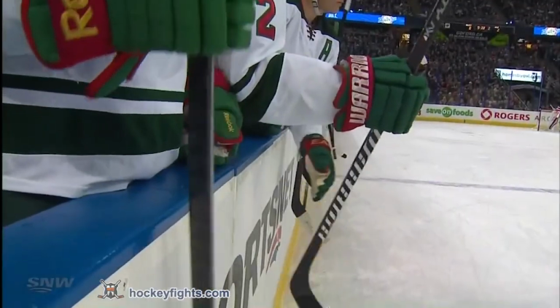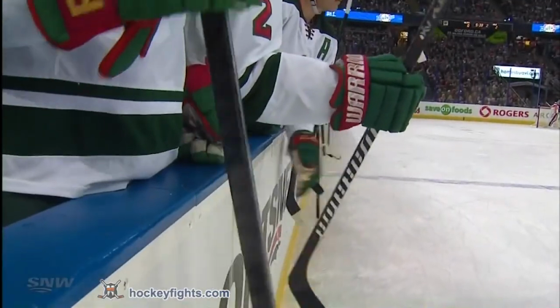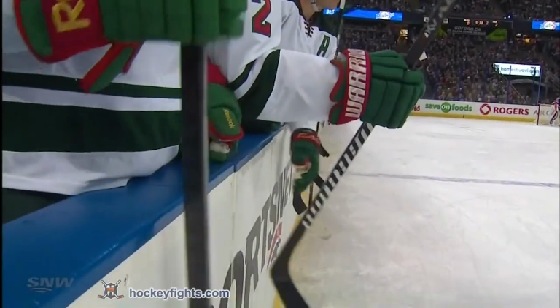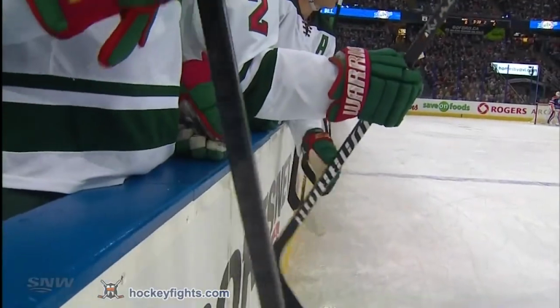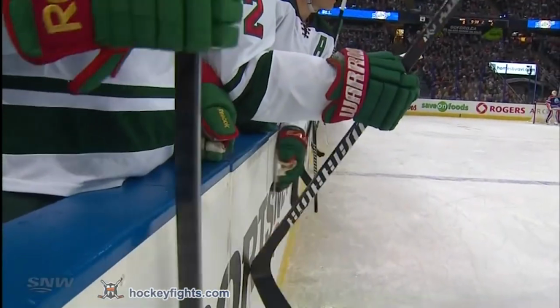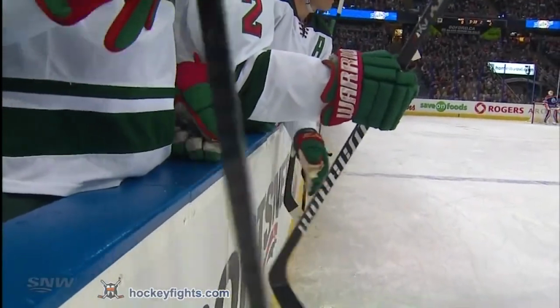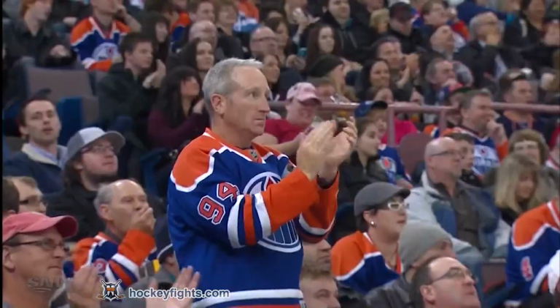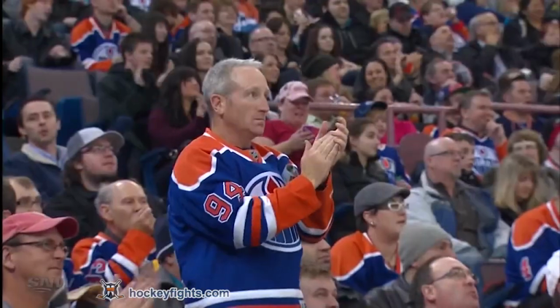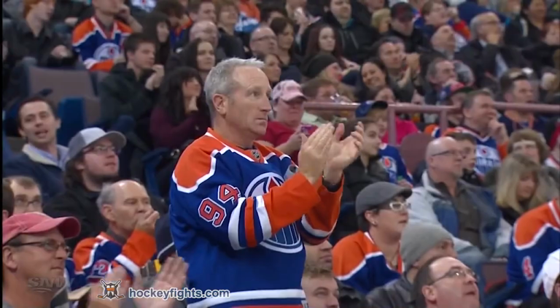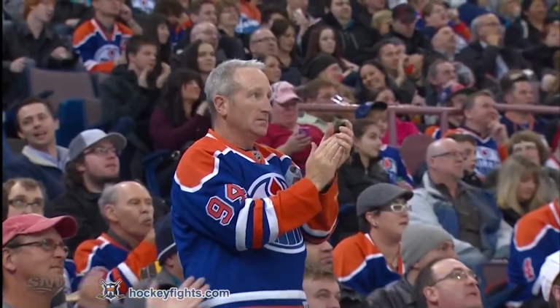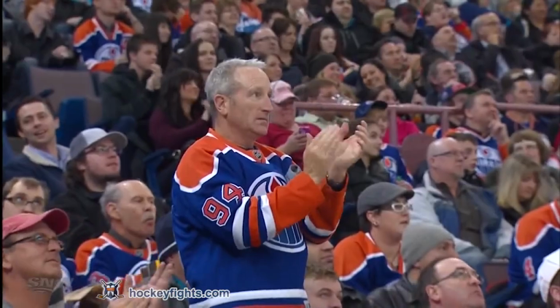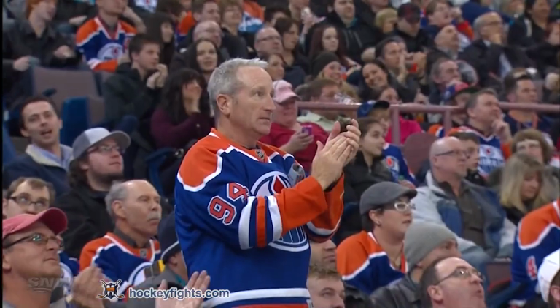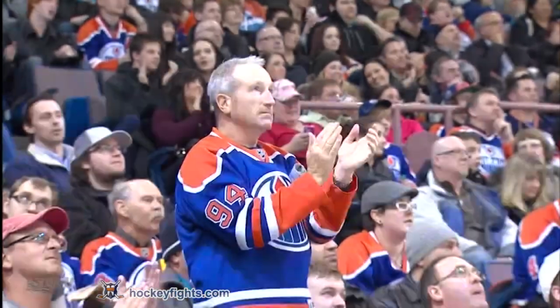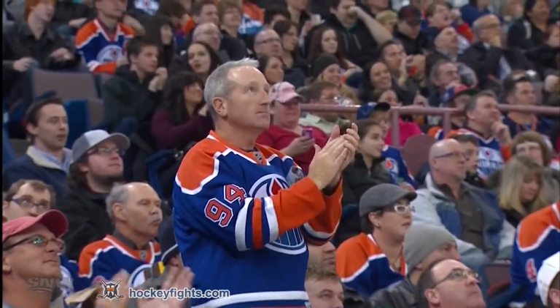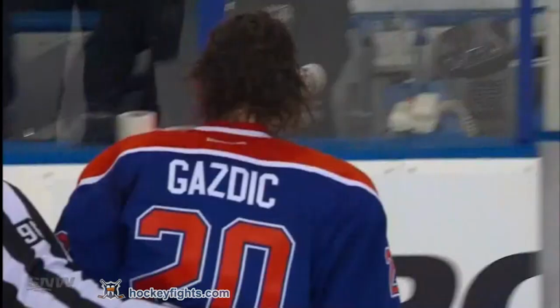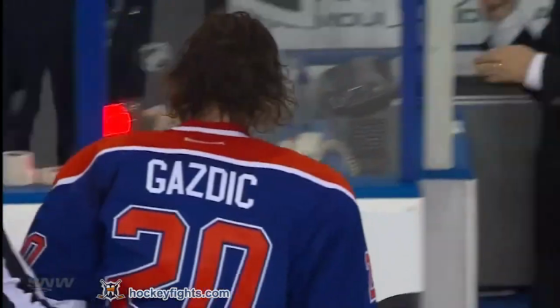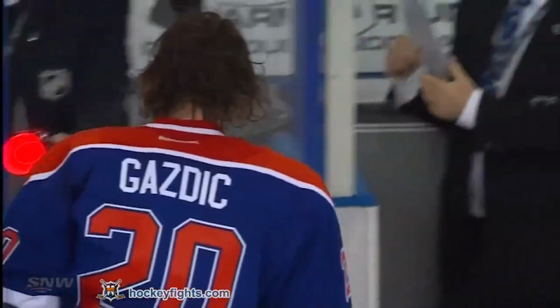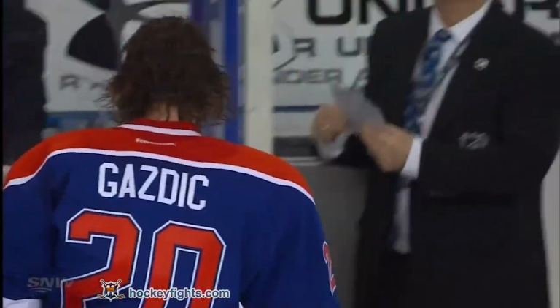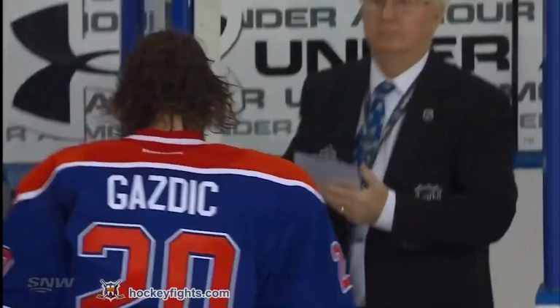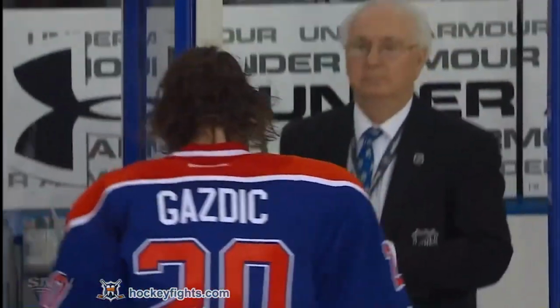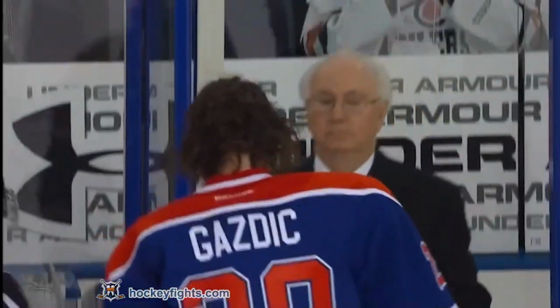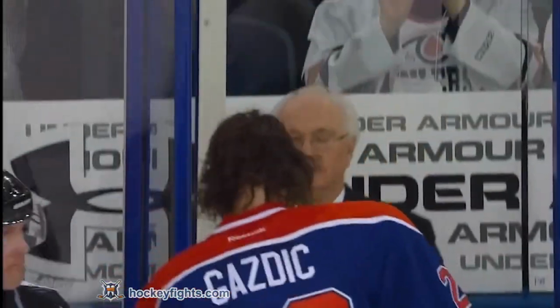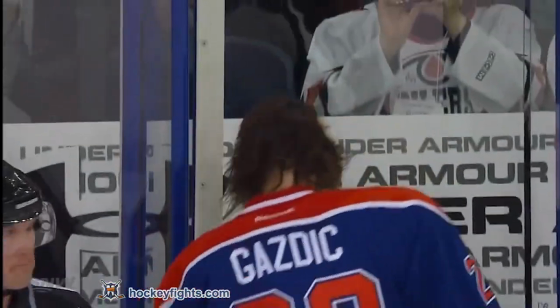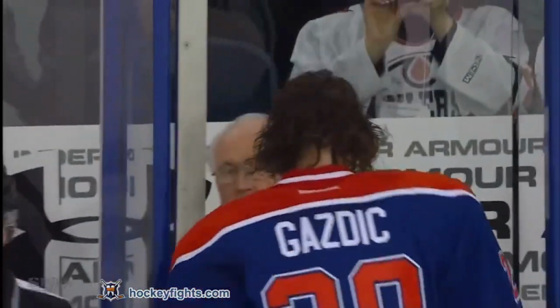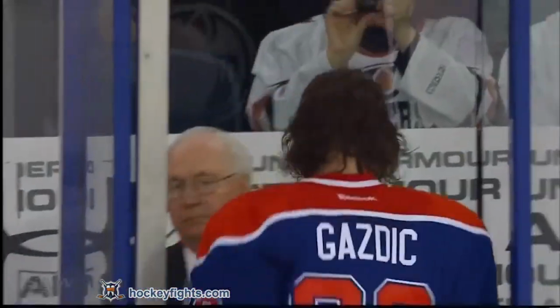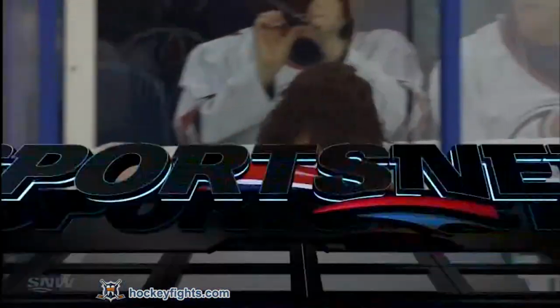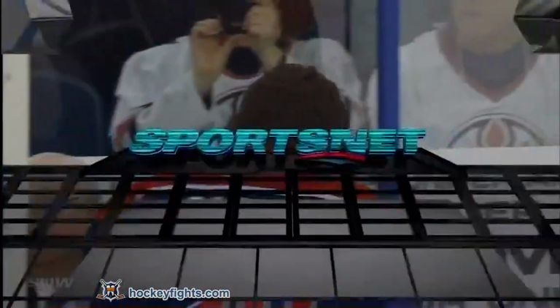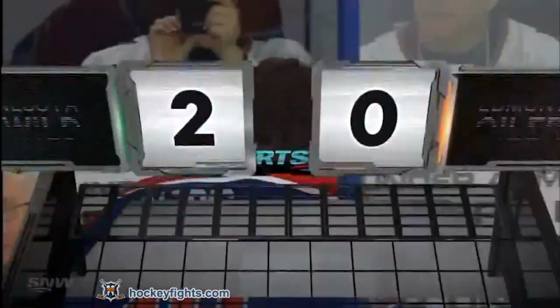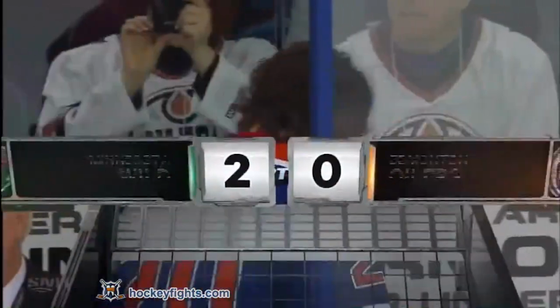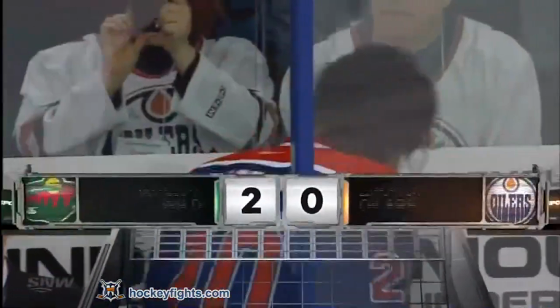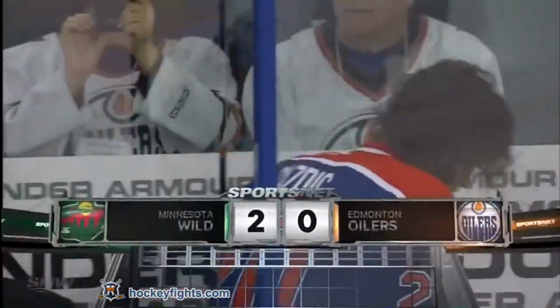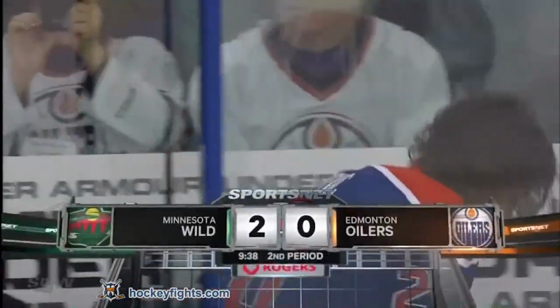Luke Gazdek in his 12th fight of the year. We'll be back to Rexall after this.